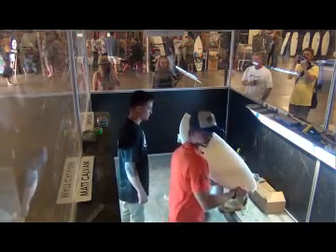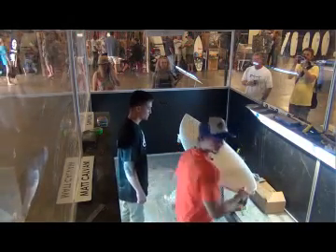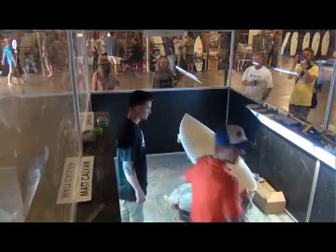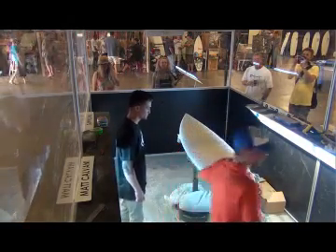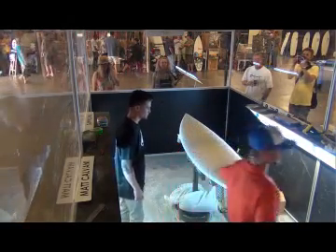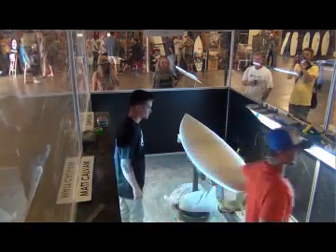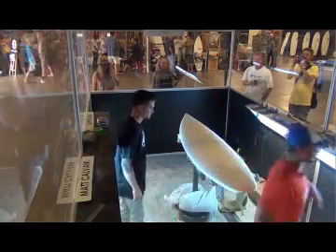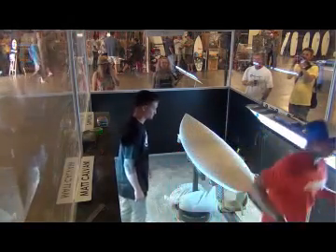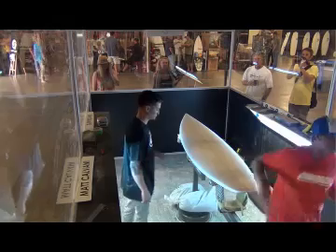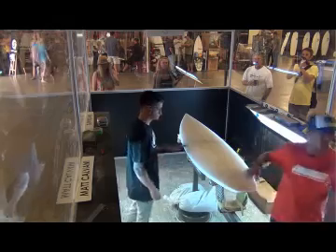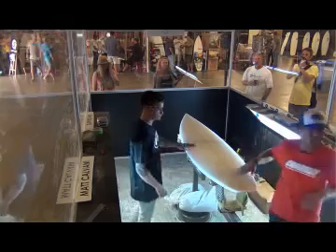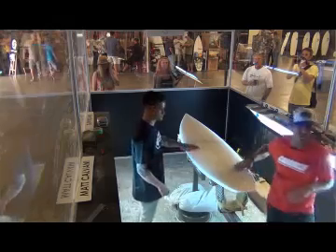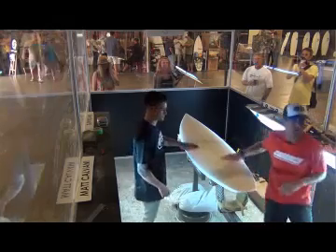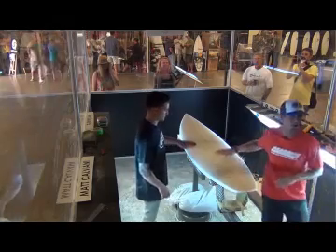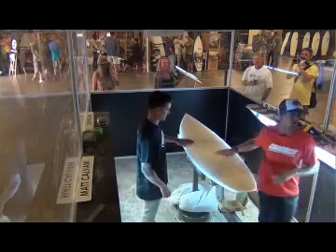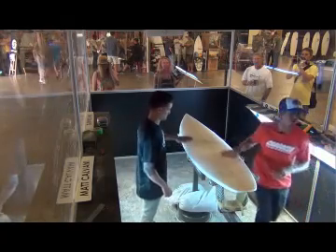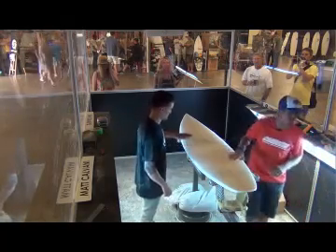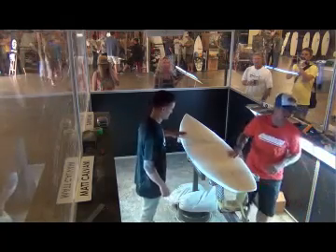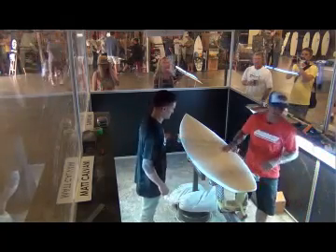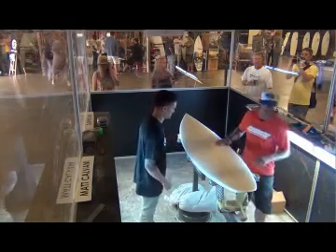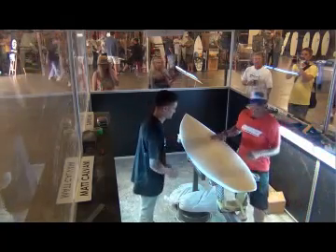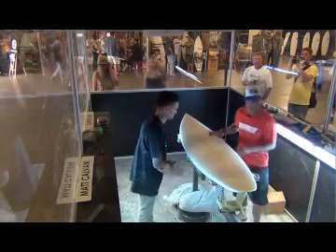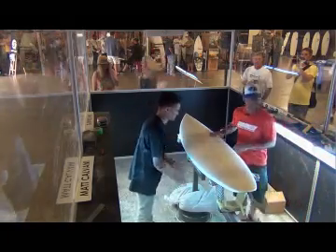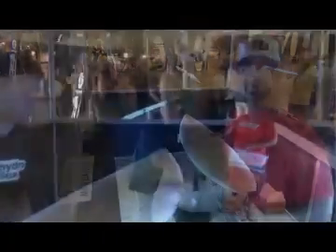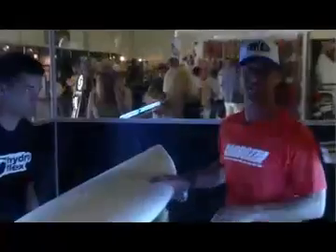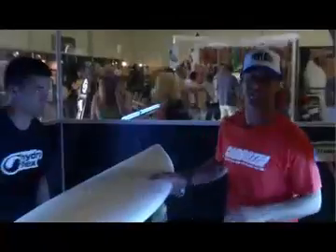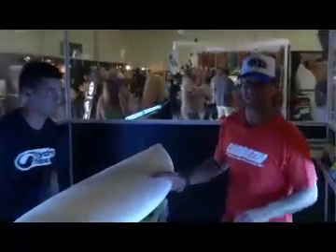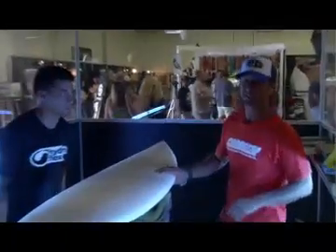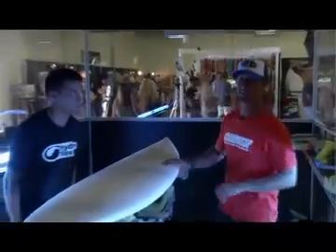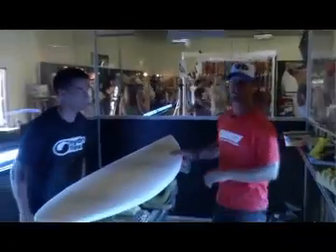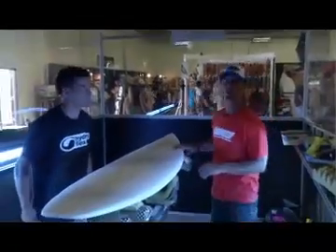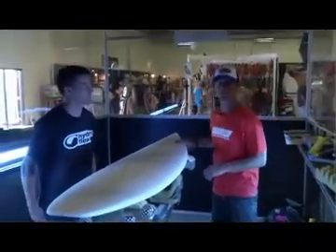Well, looks like we pretty much finished up our board here. We're going to take a break. Thanks for watching.